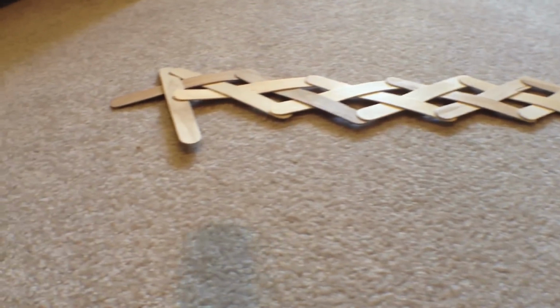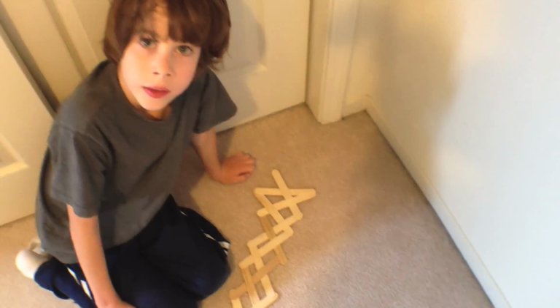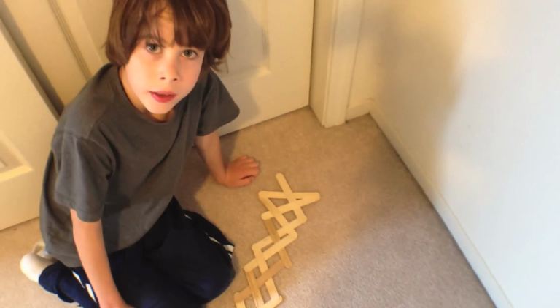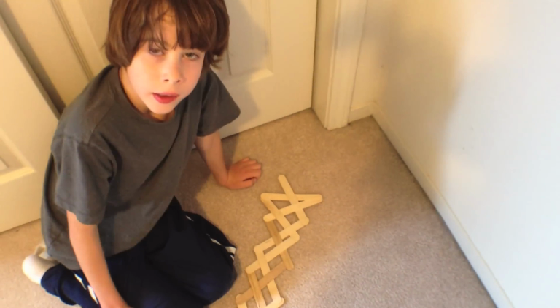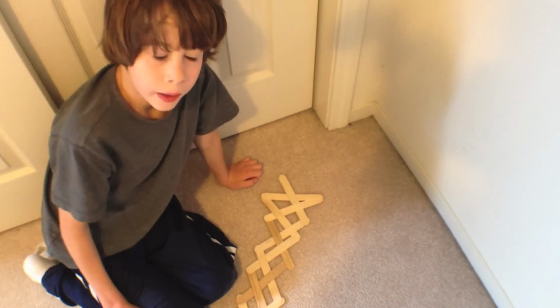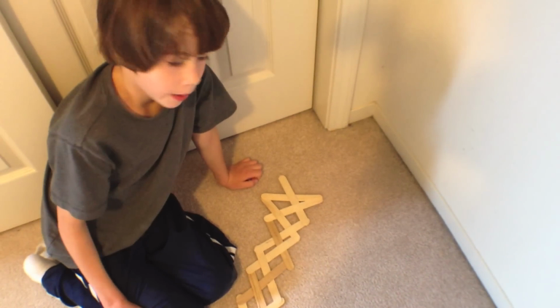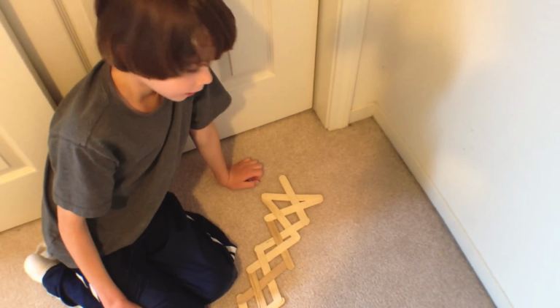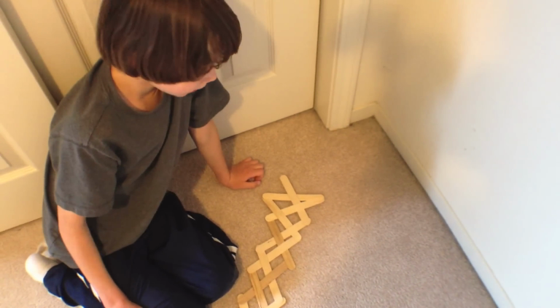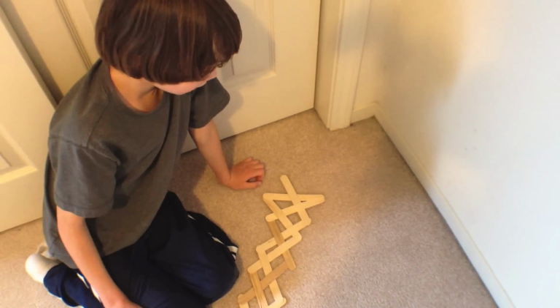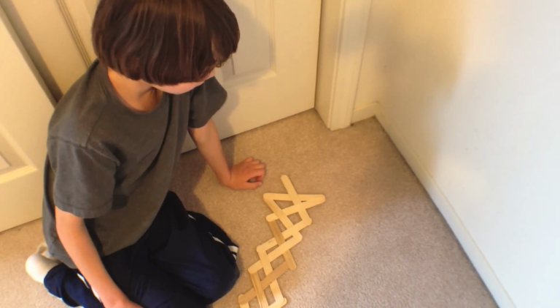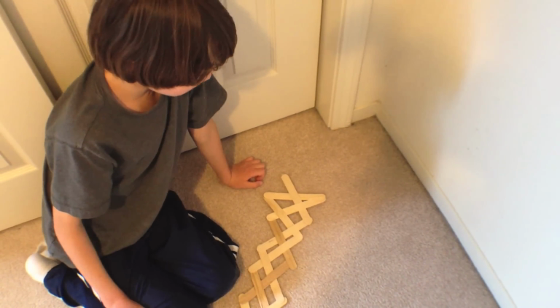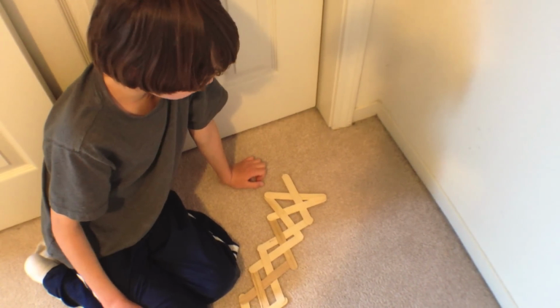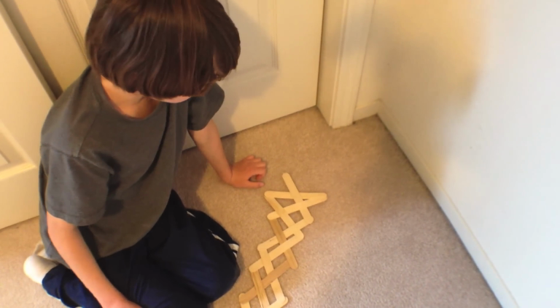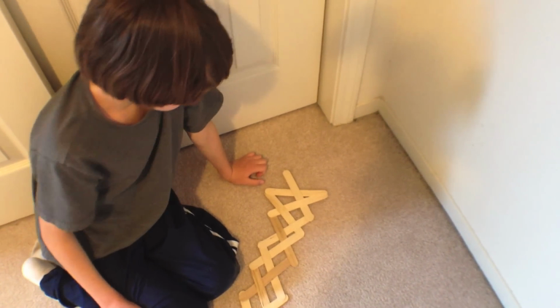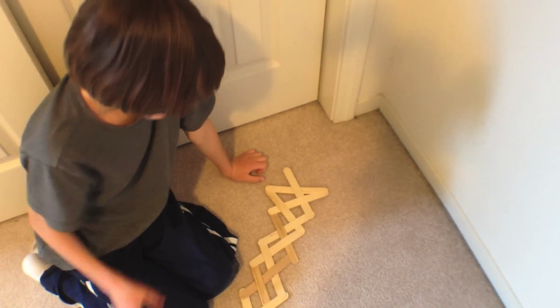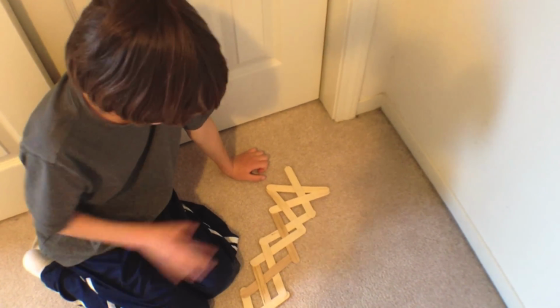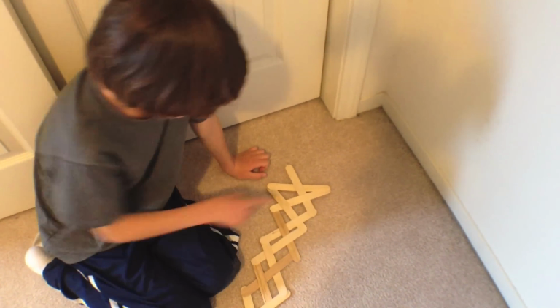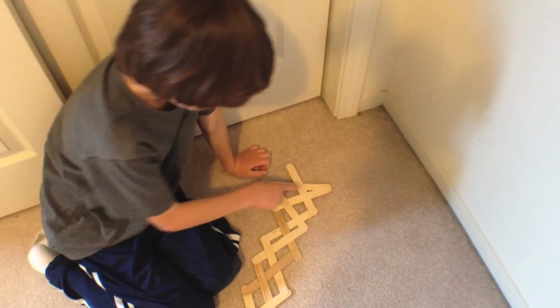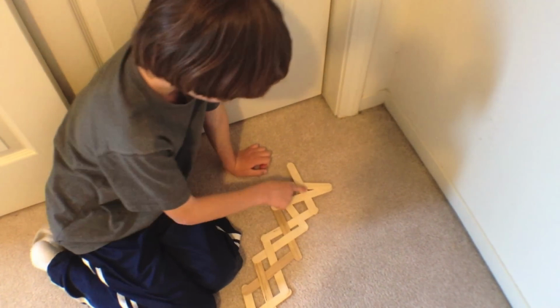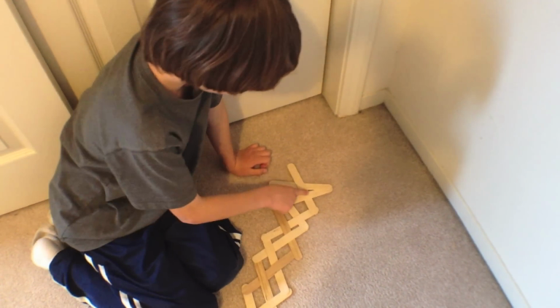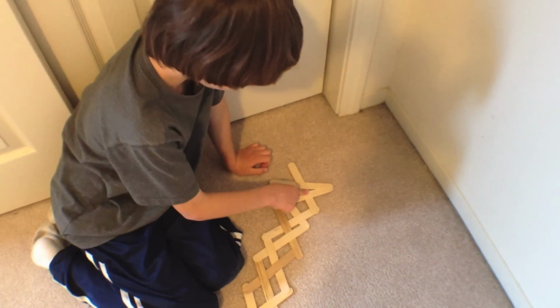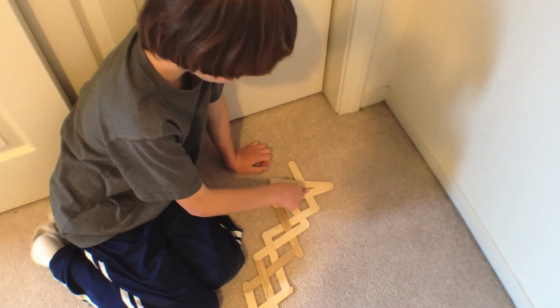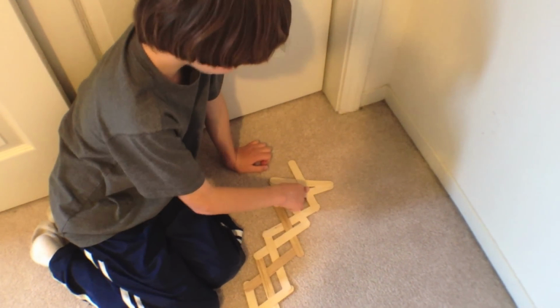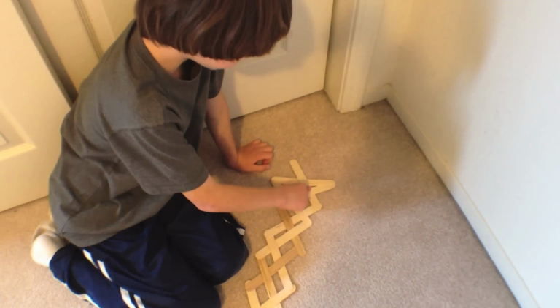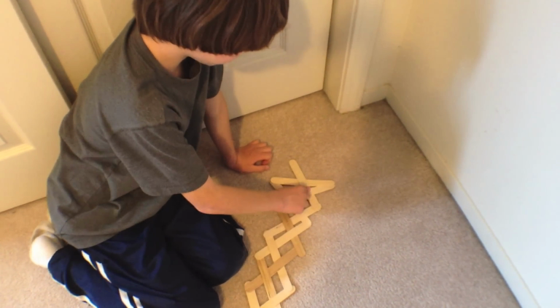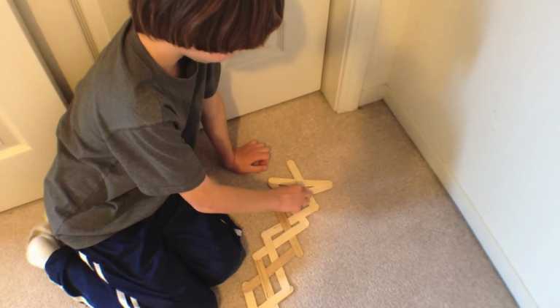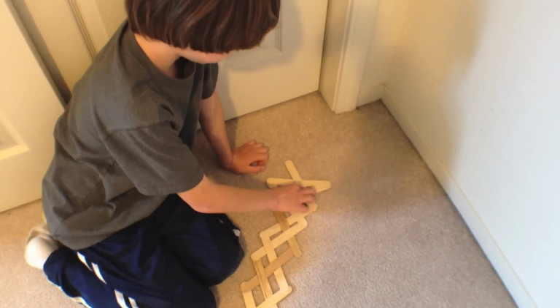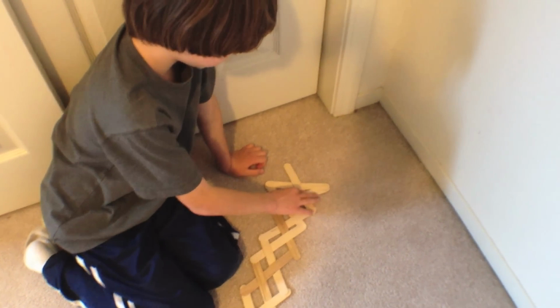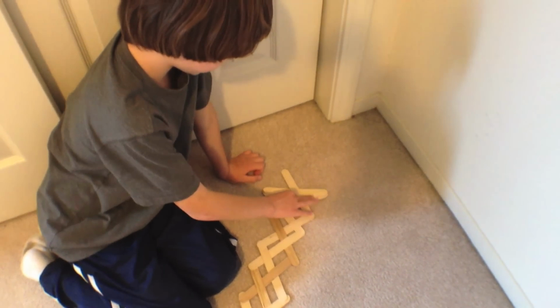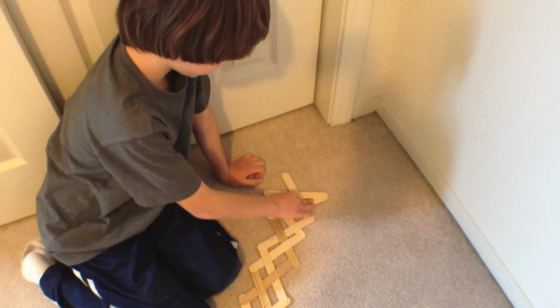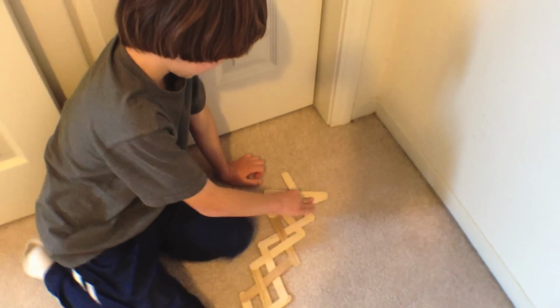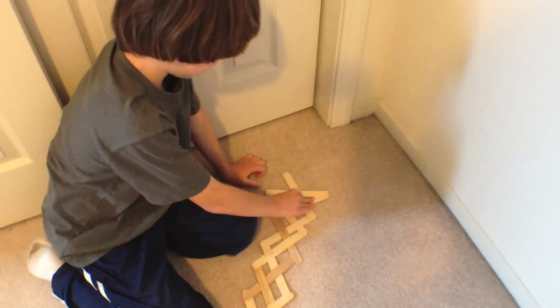To make this explode, pull the original stick out.